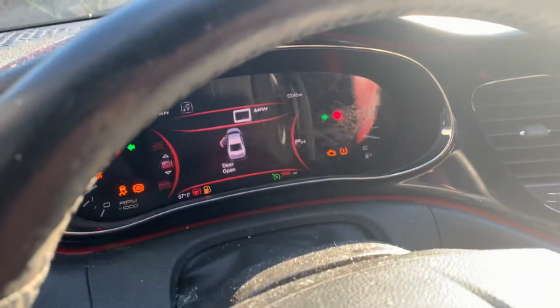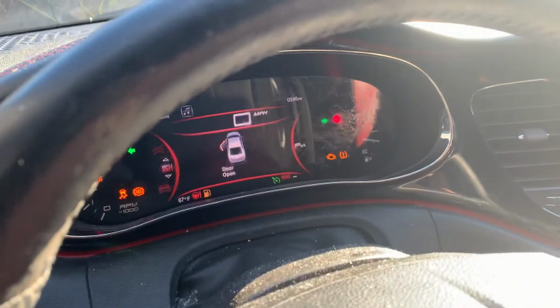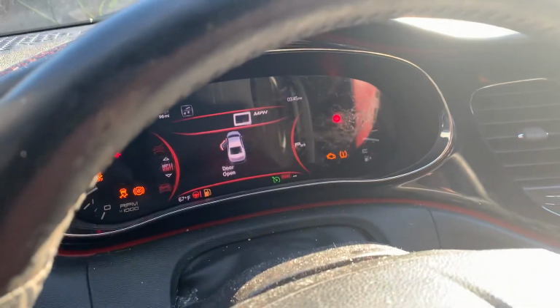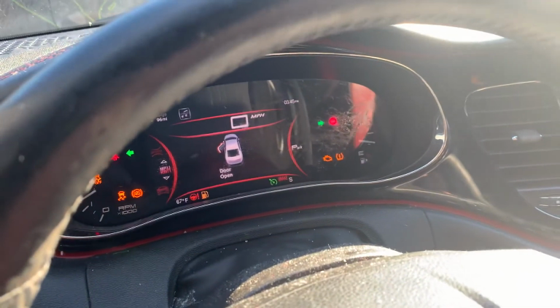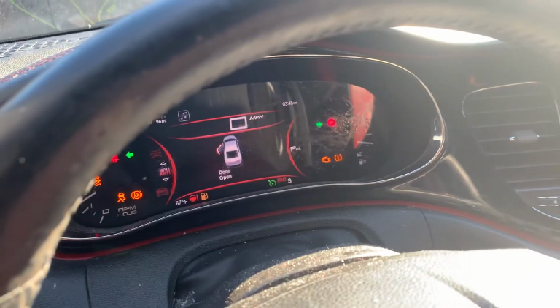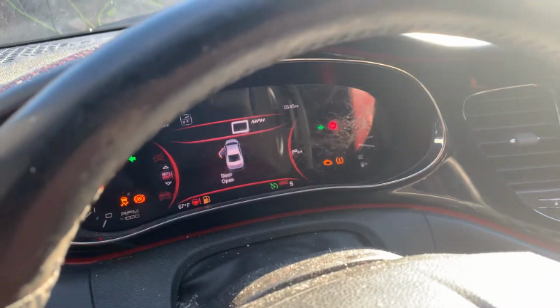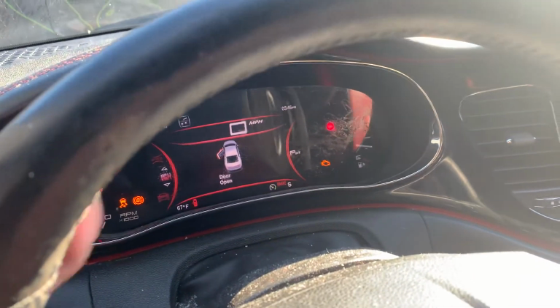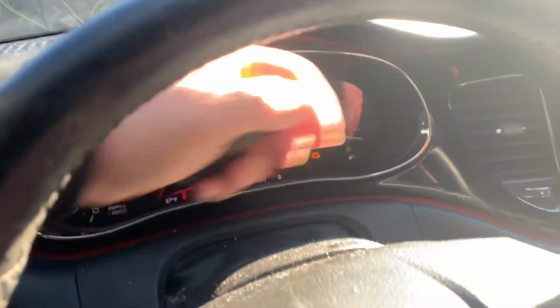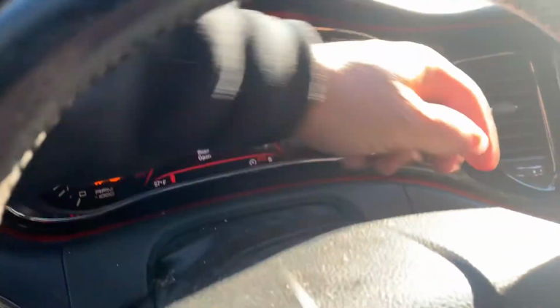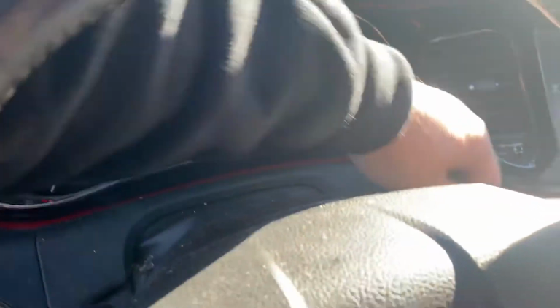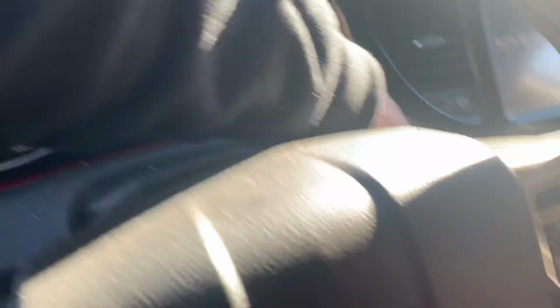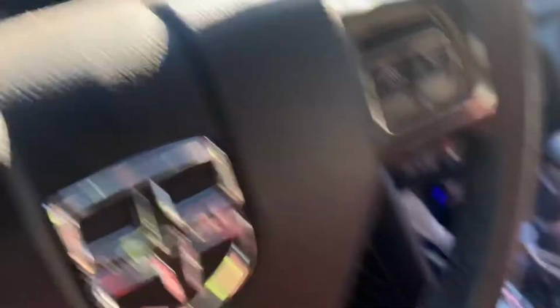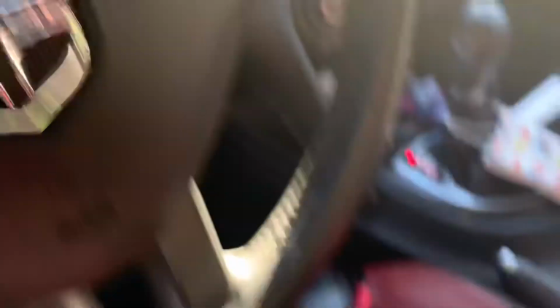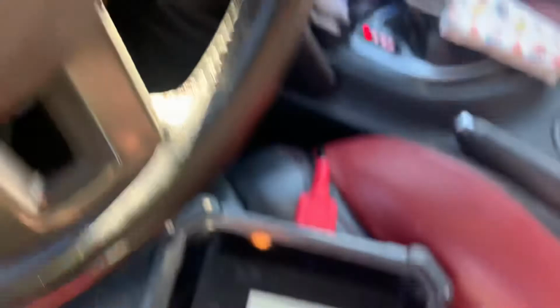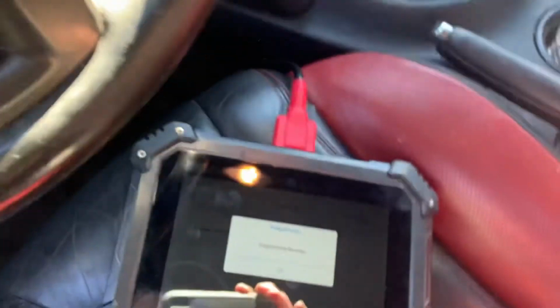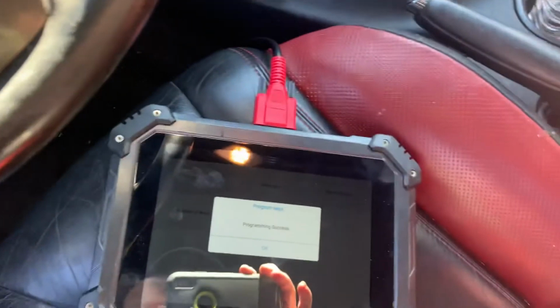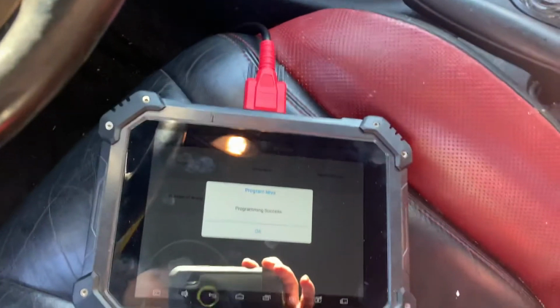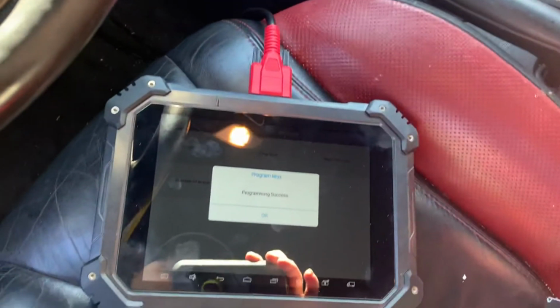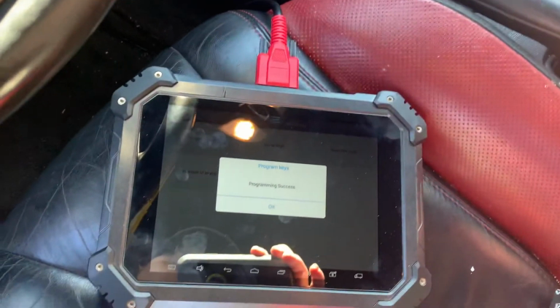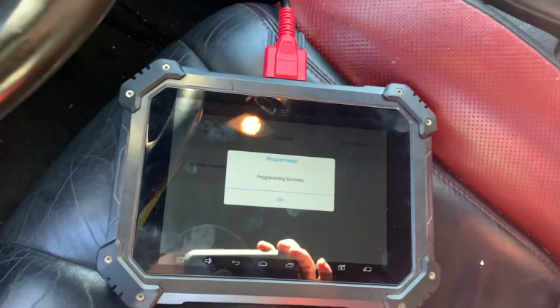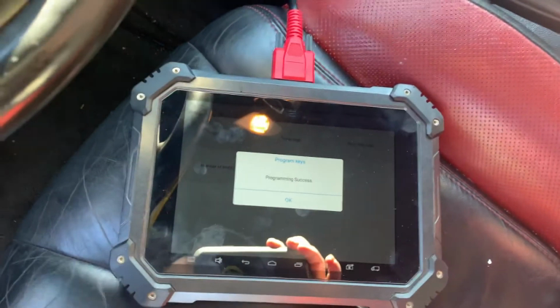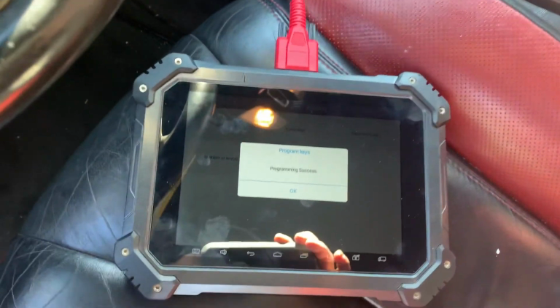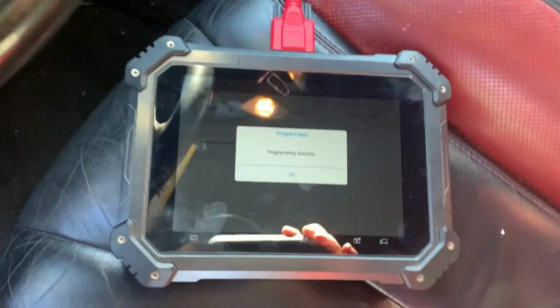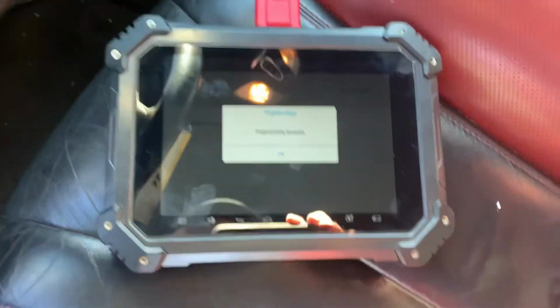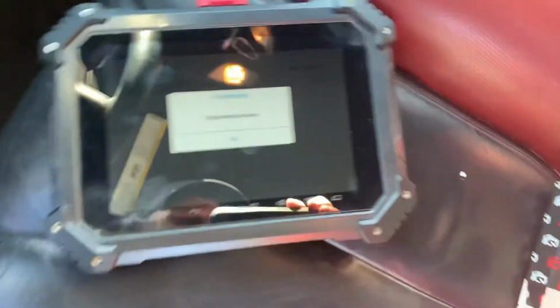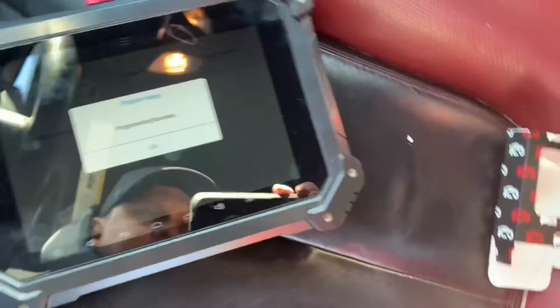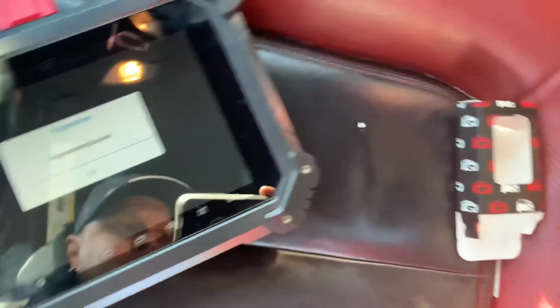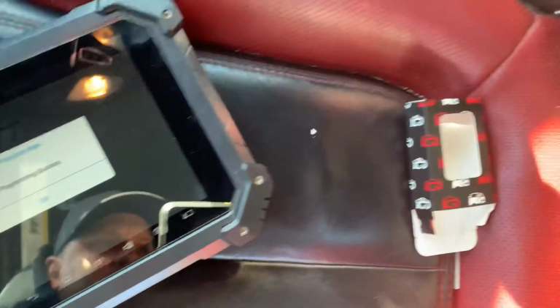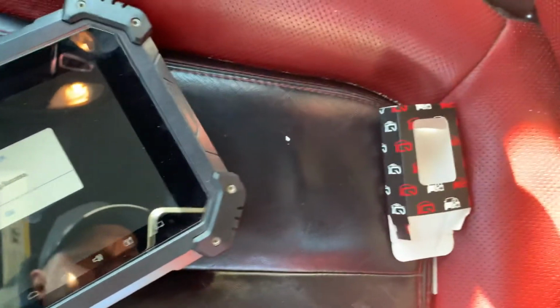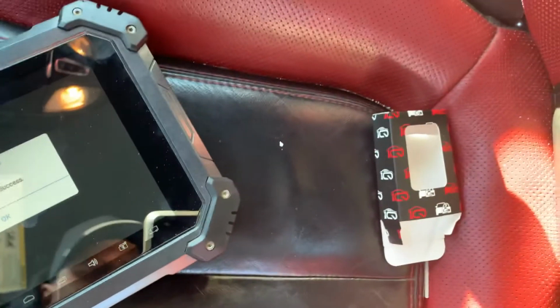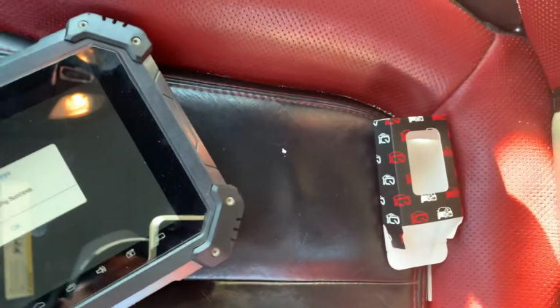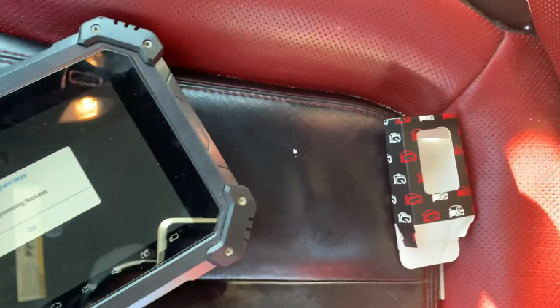And now the car starts. All done with the IQ Smart Key.